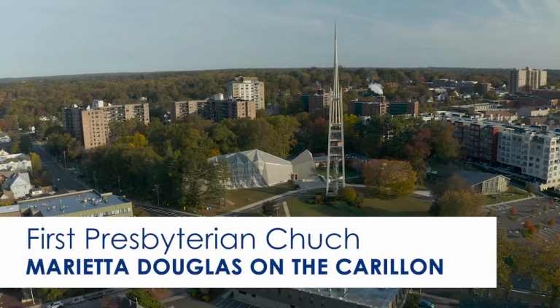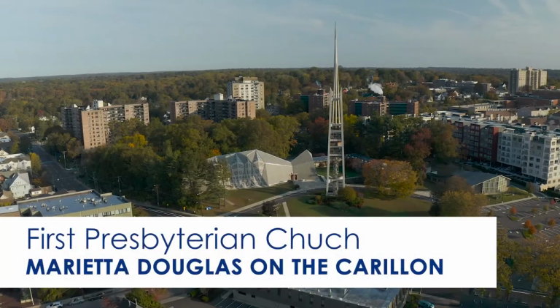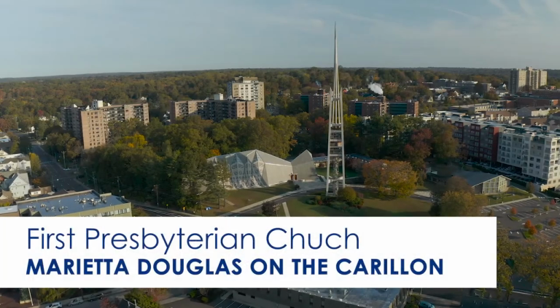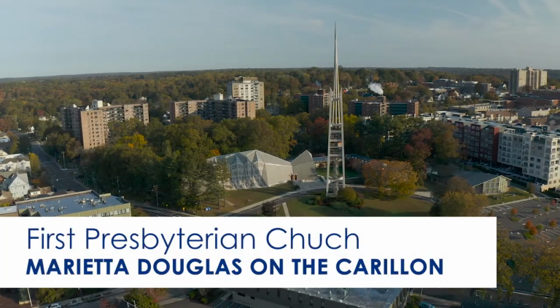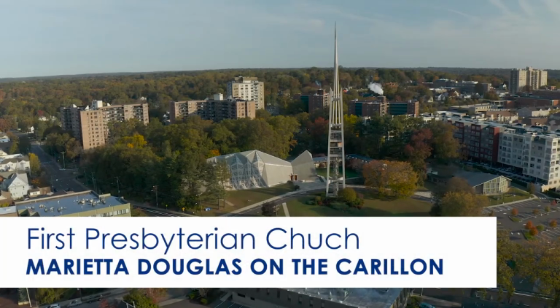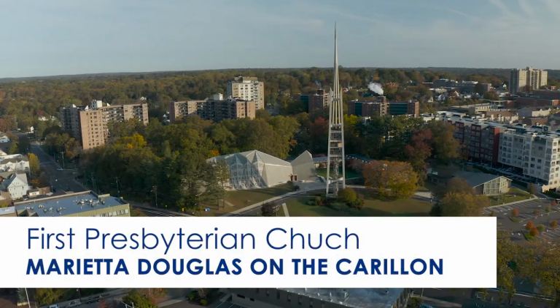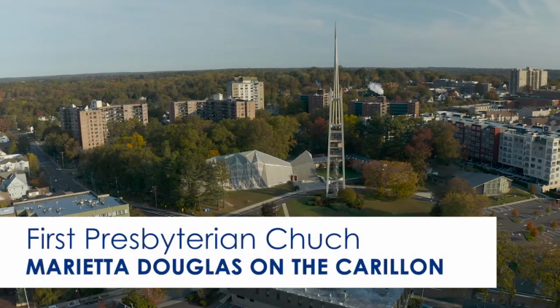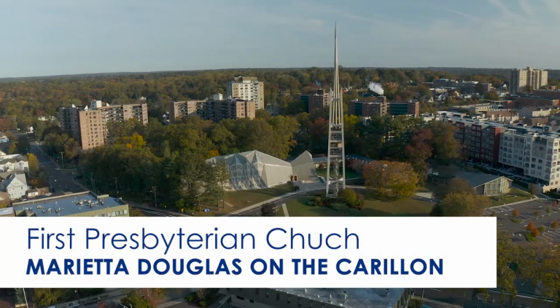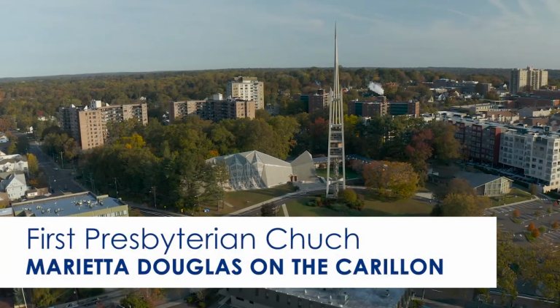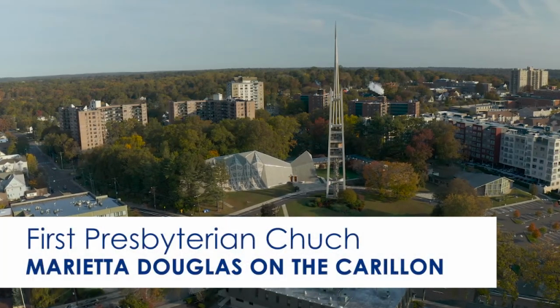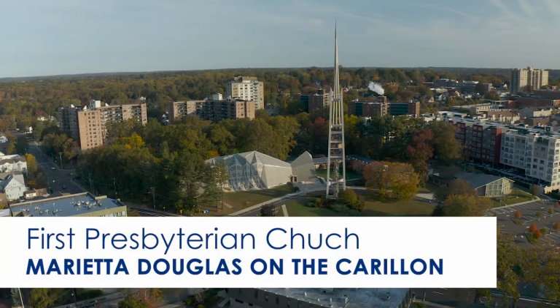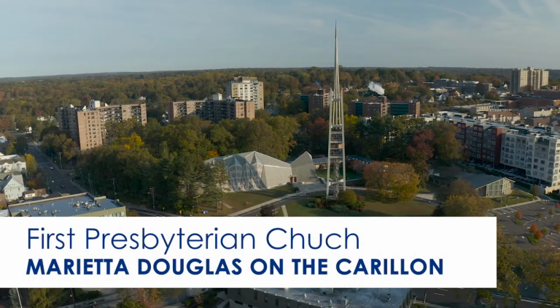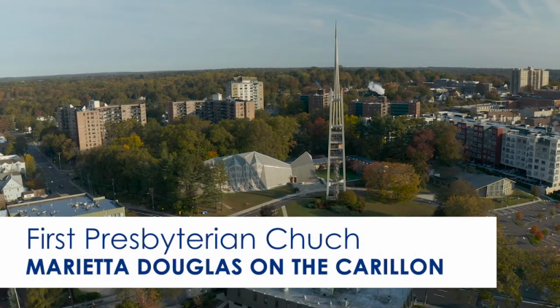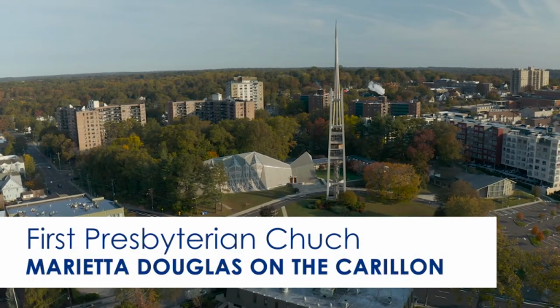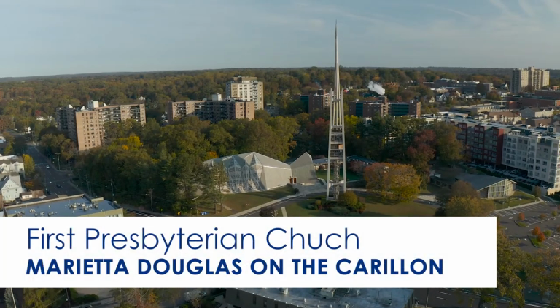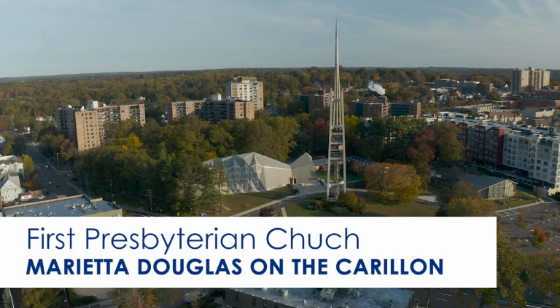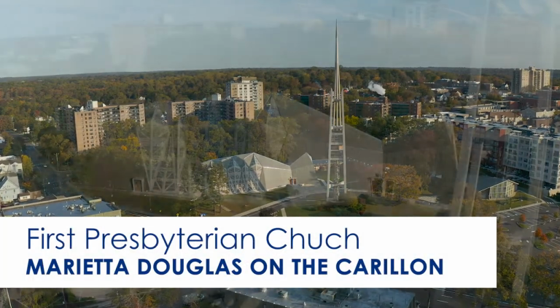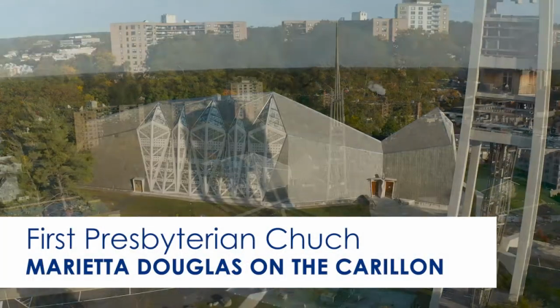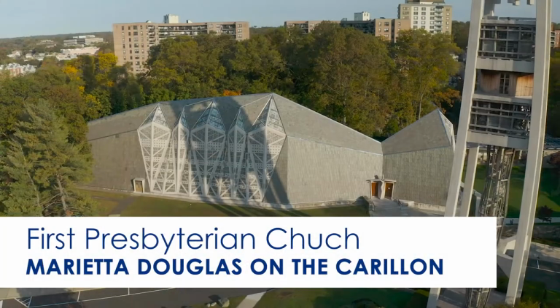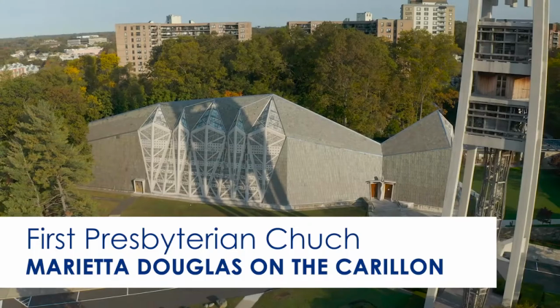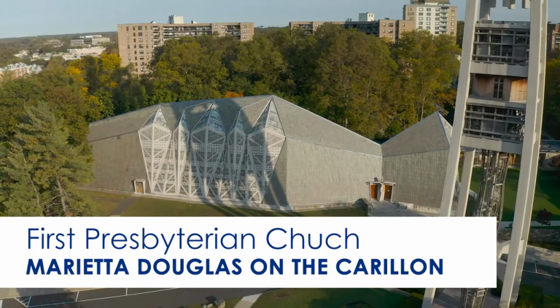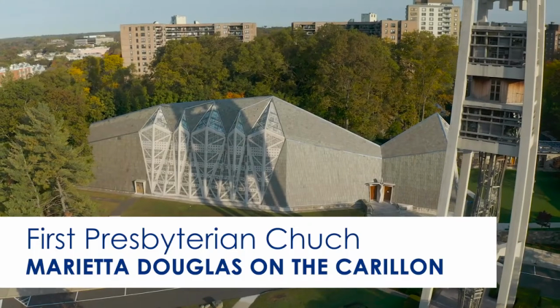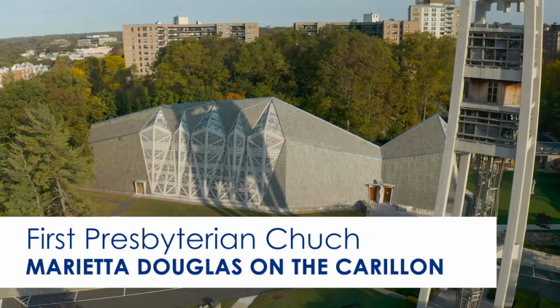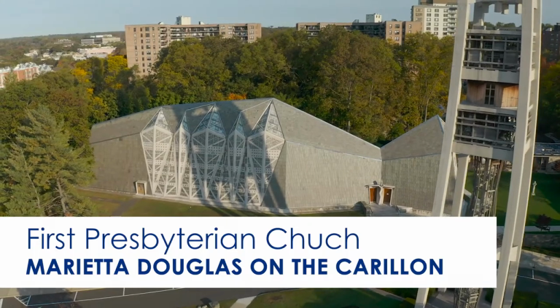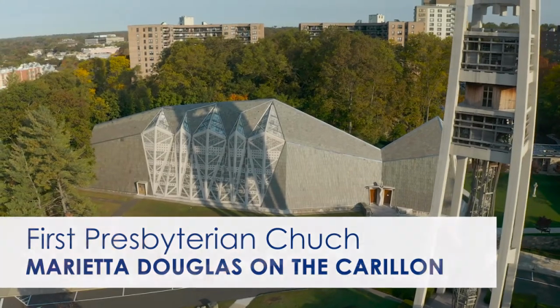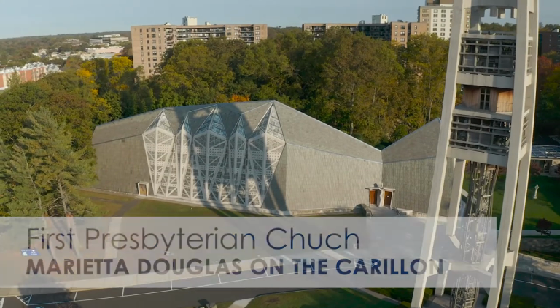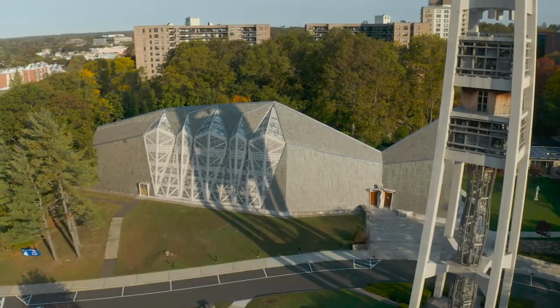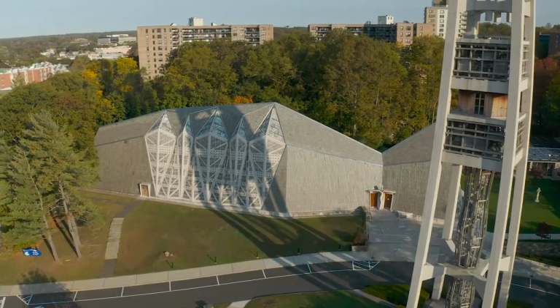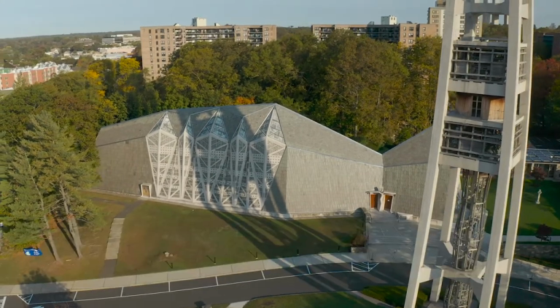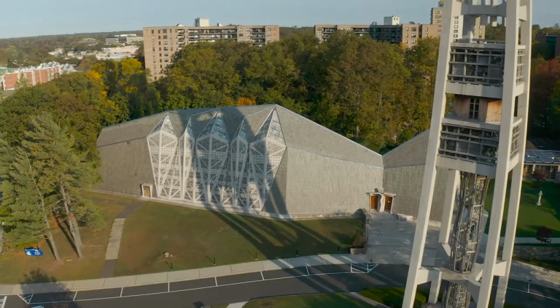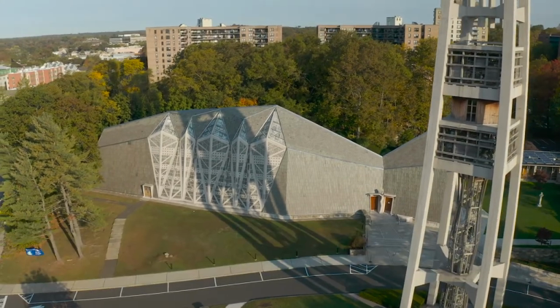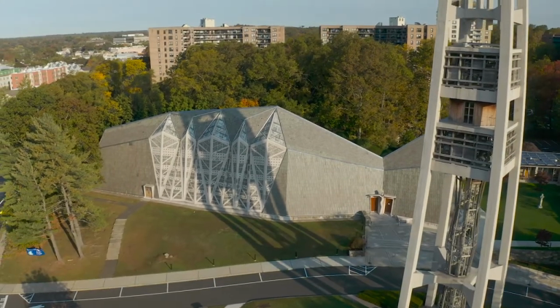Marietta Douglas, carillonneur at the First Presbyterian Church, explains how the carillon works.